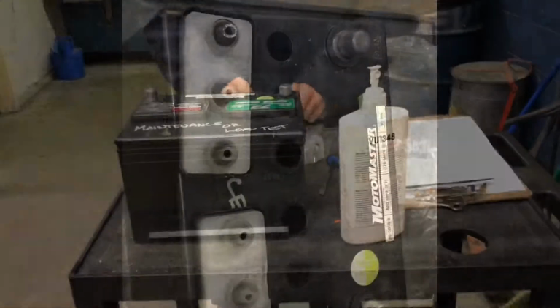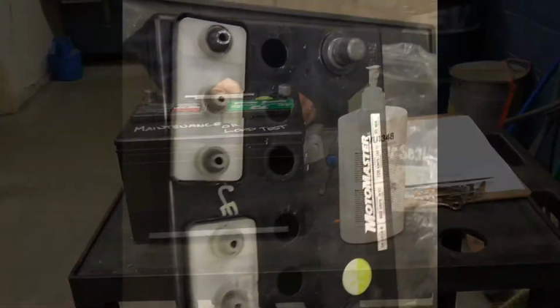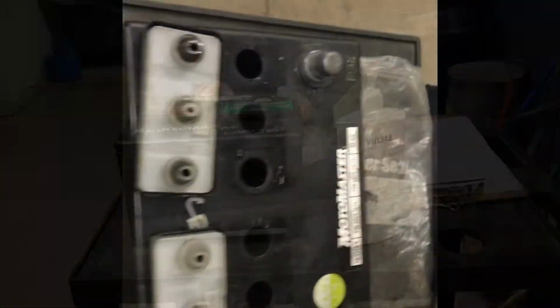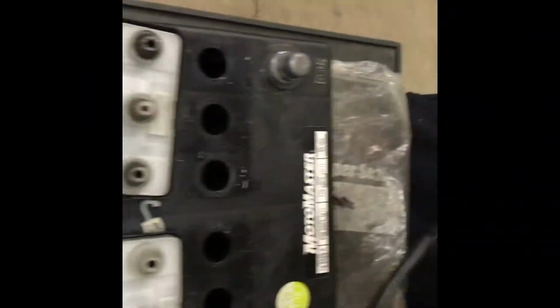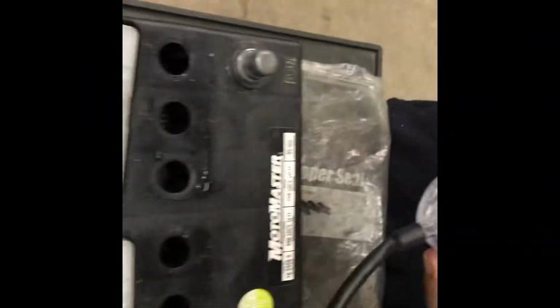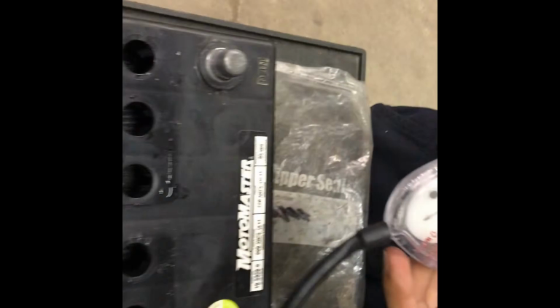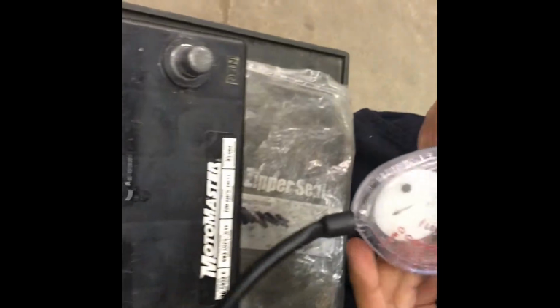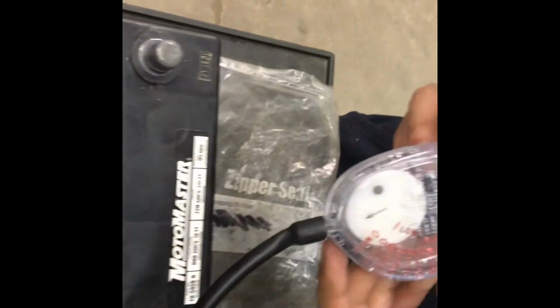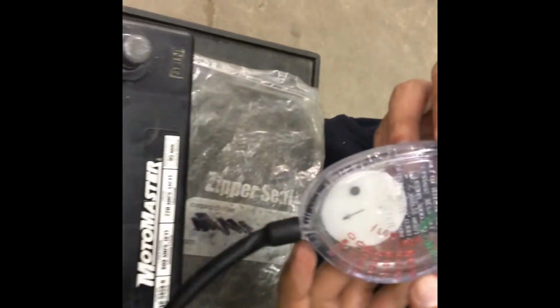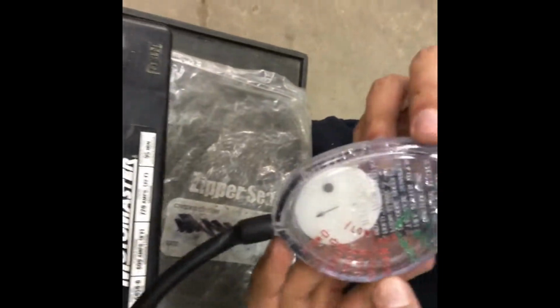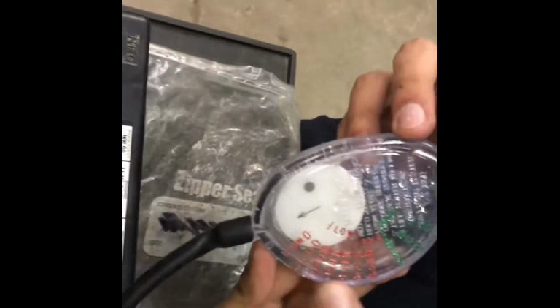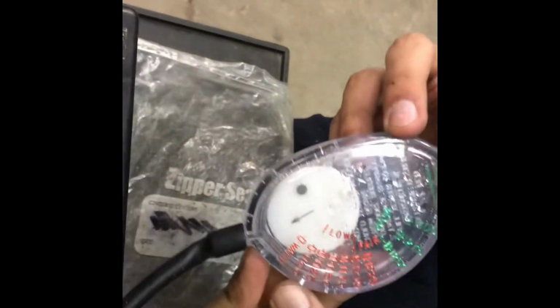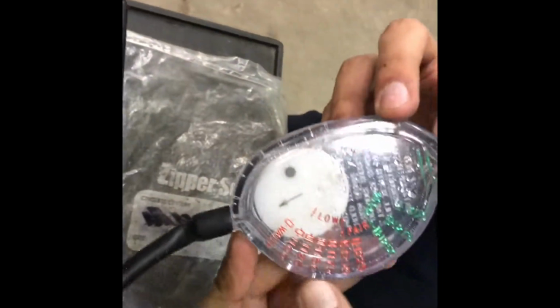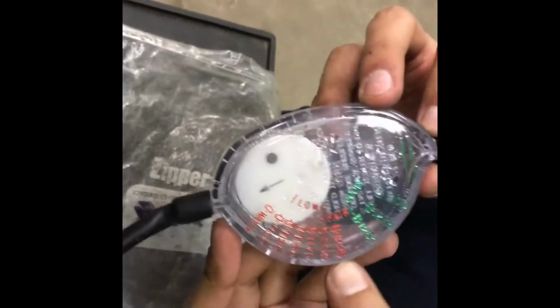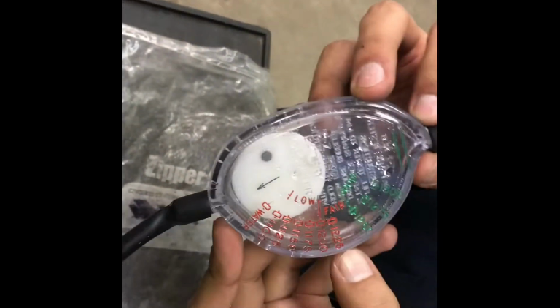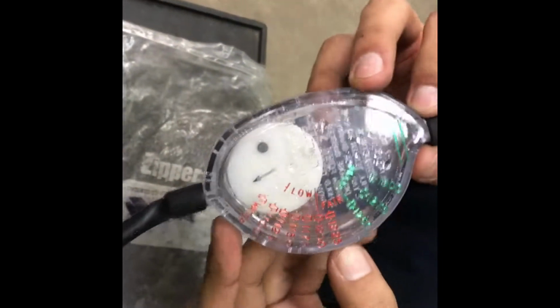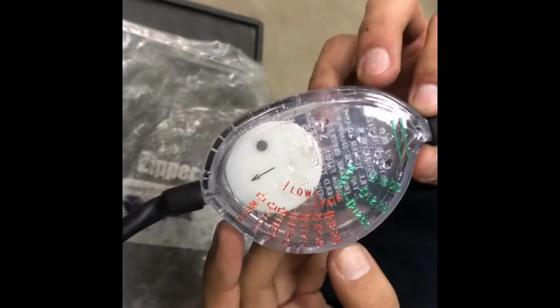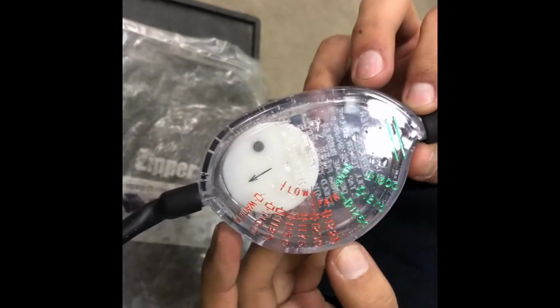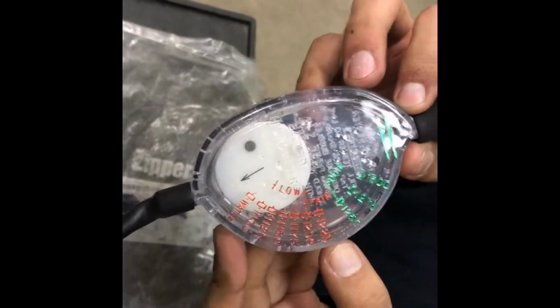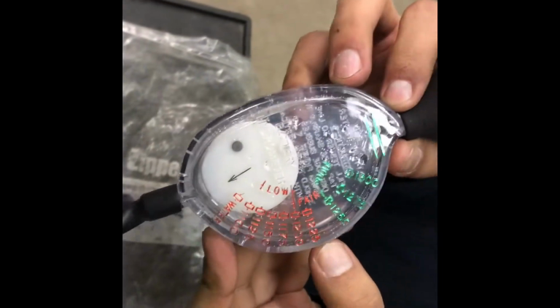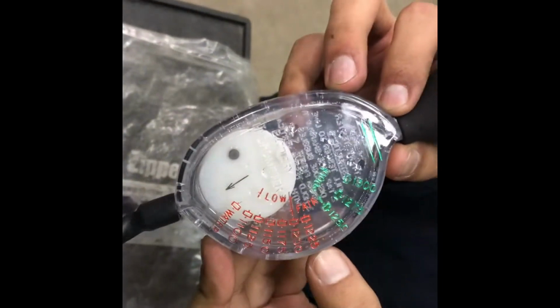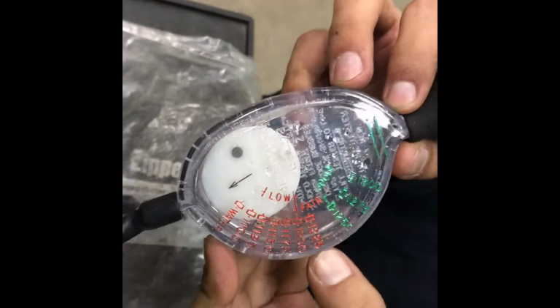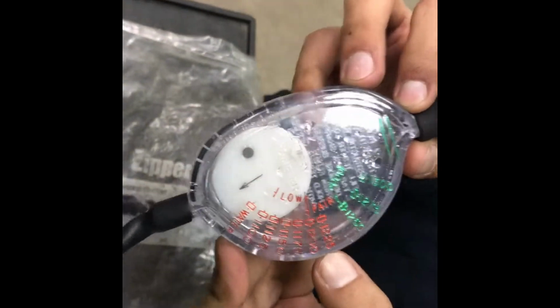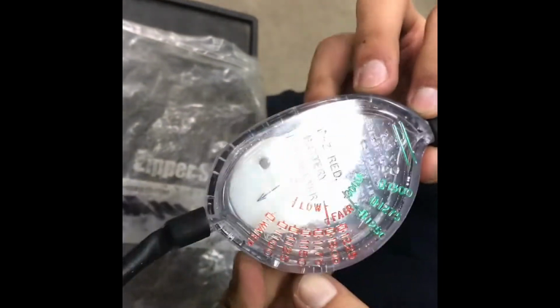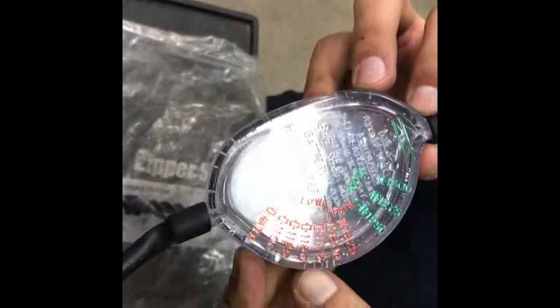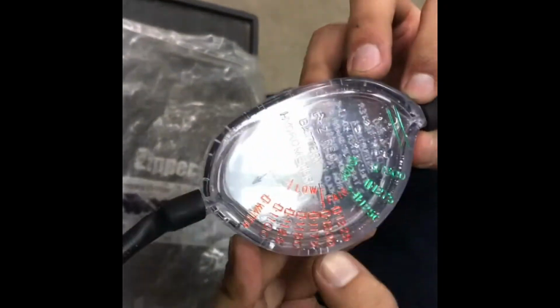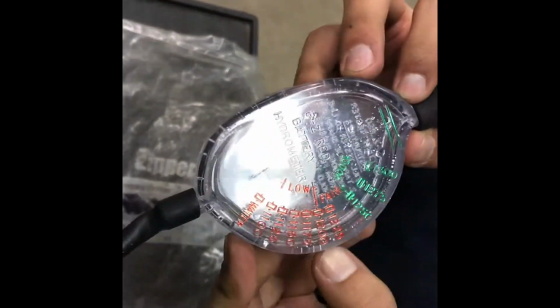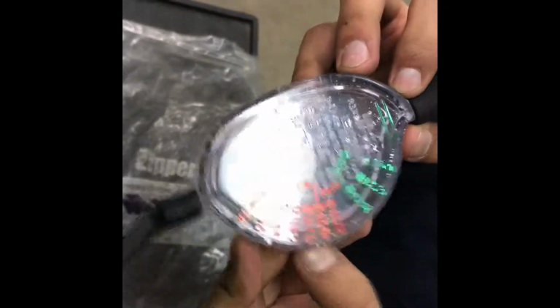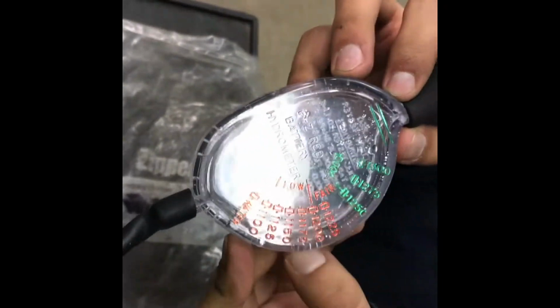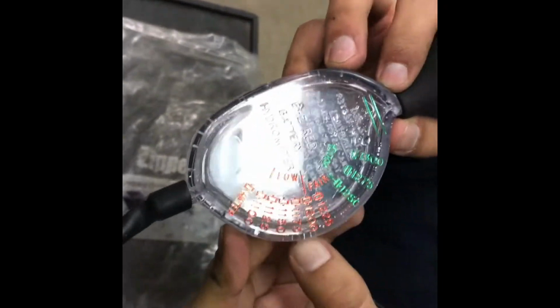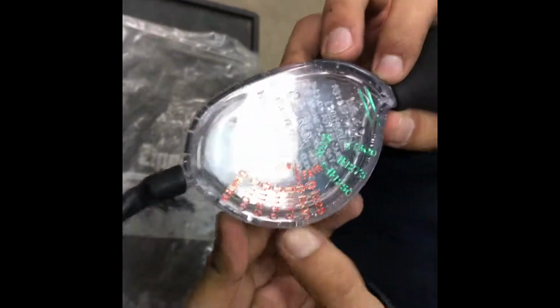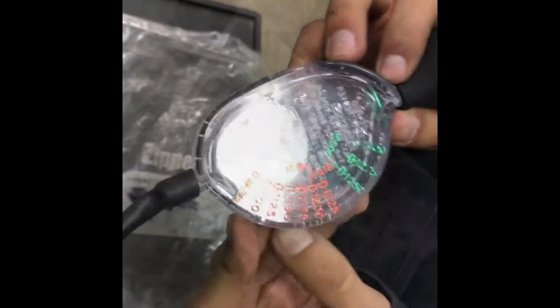If the electrolyte goes under these green numbers, that means the battery is not in good condition.